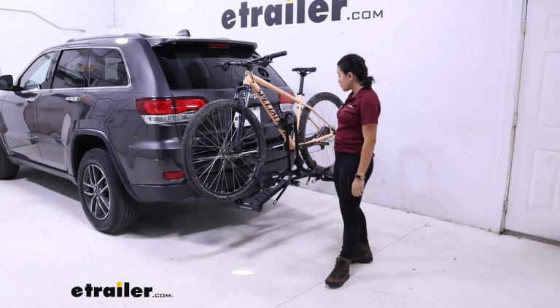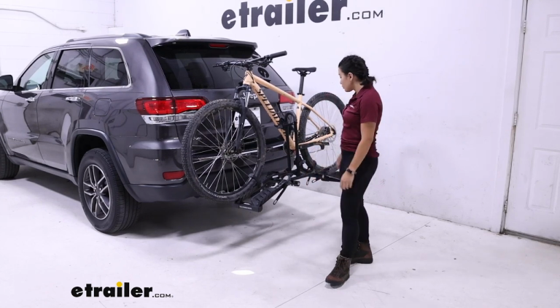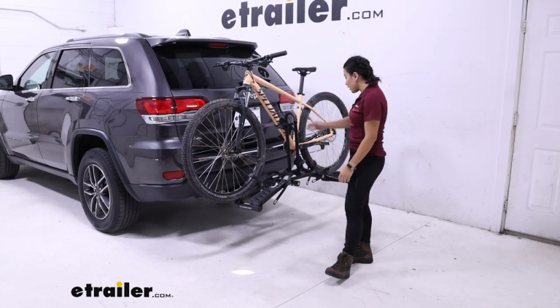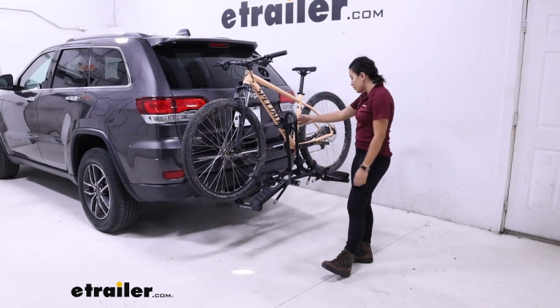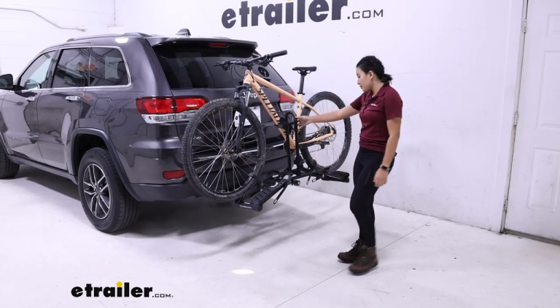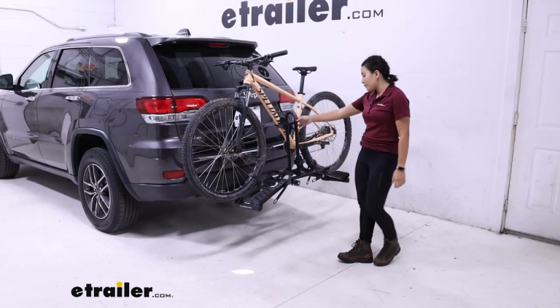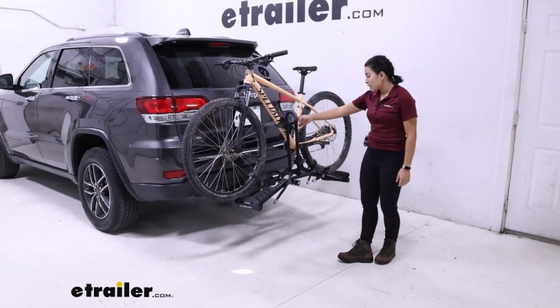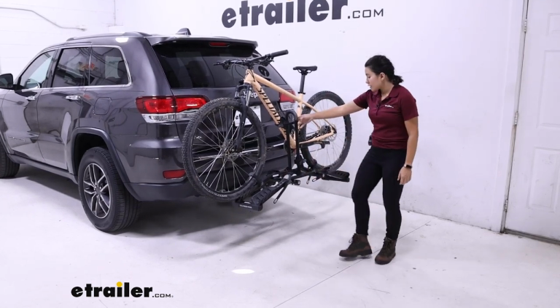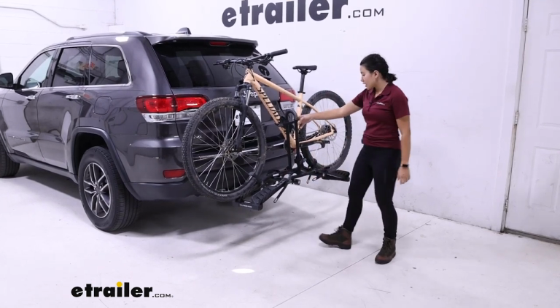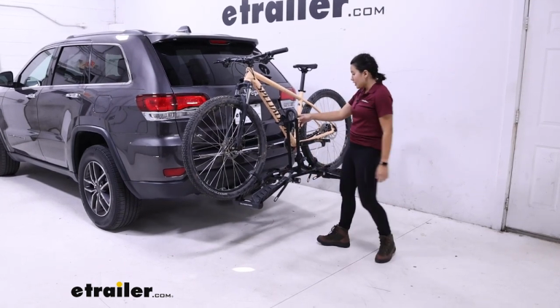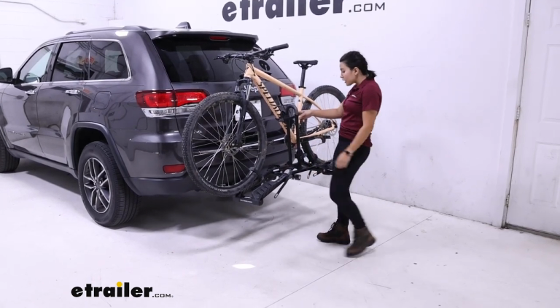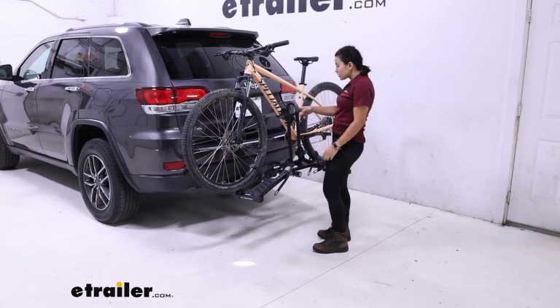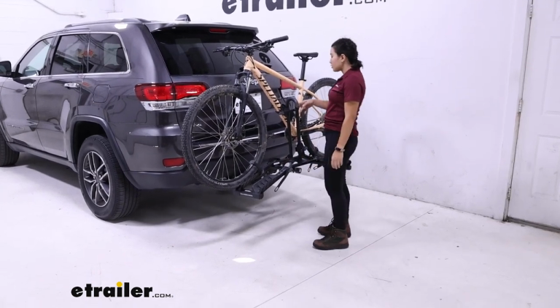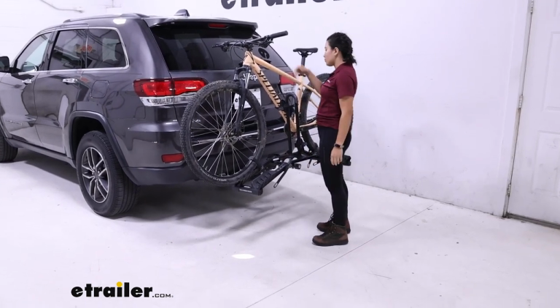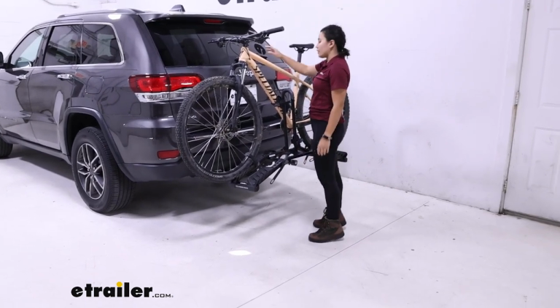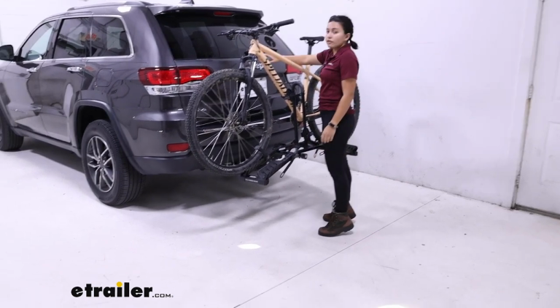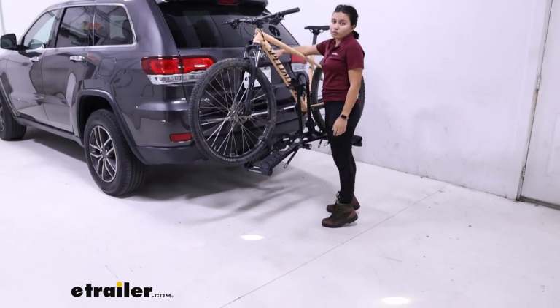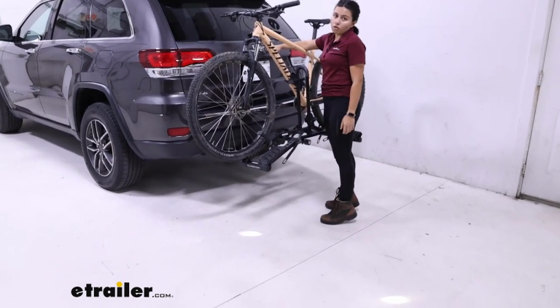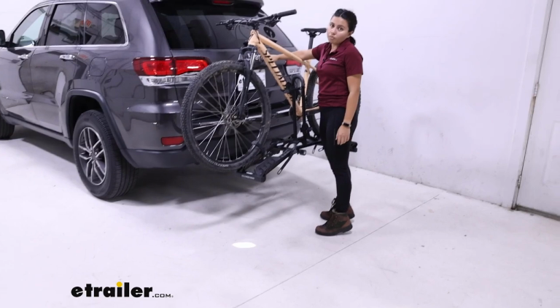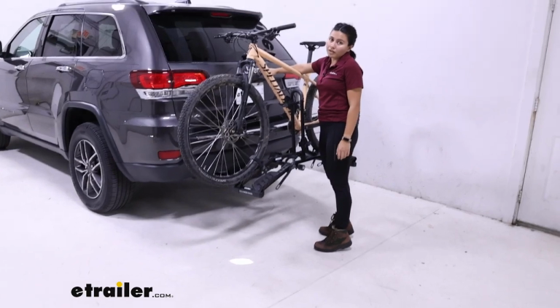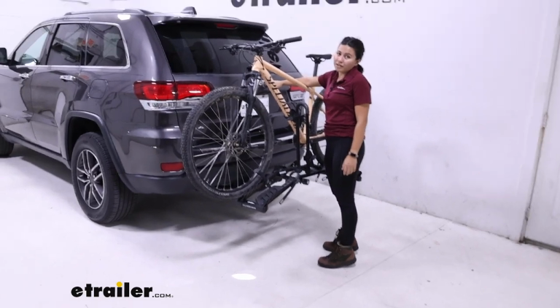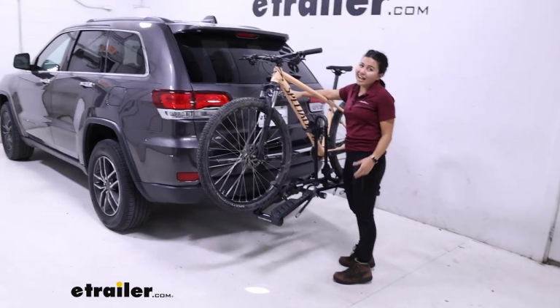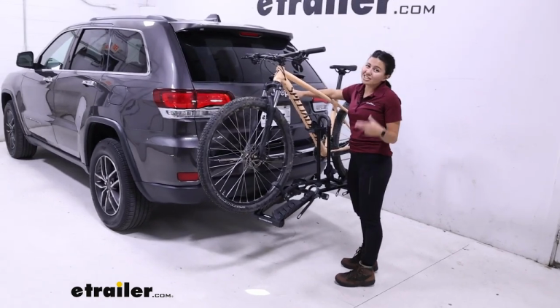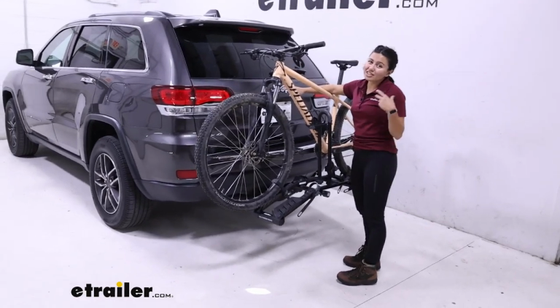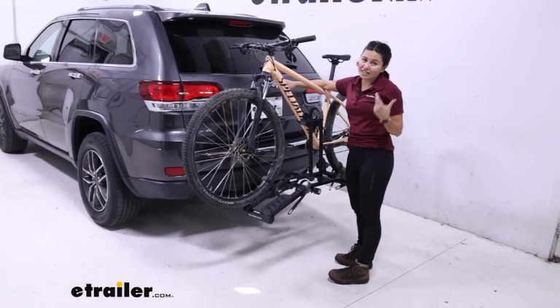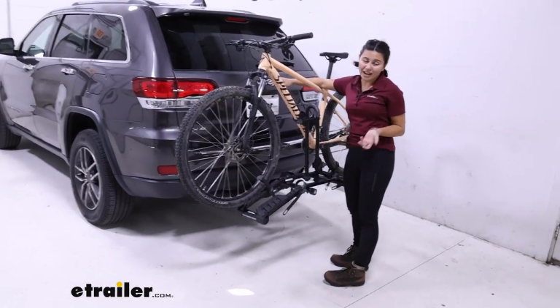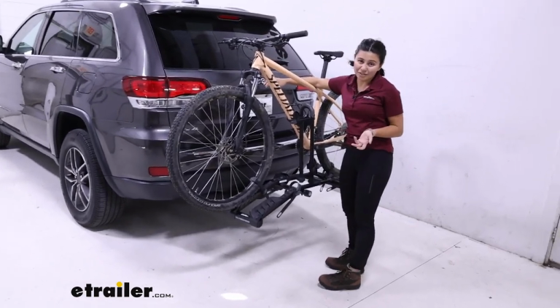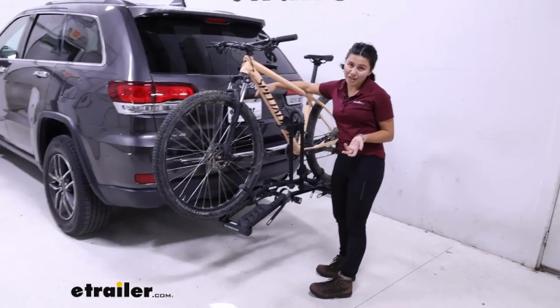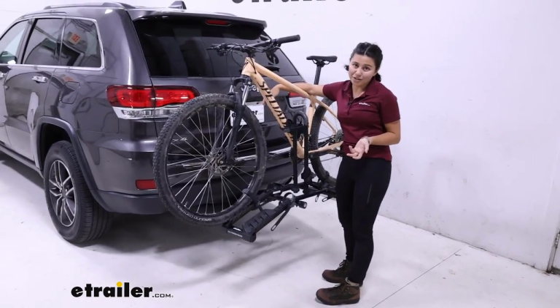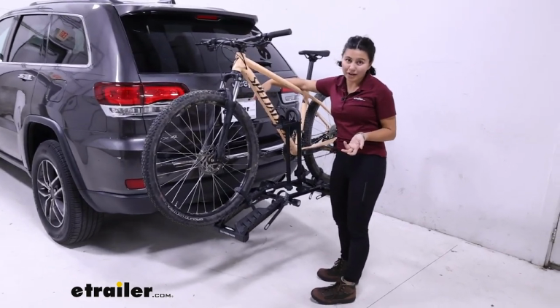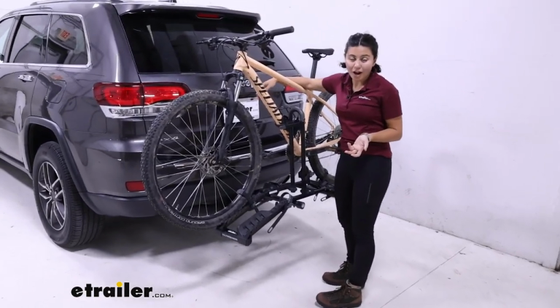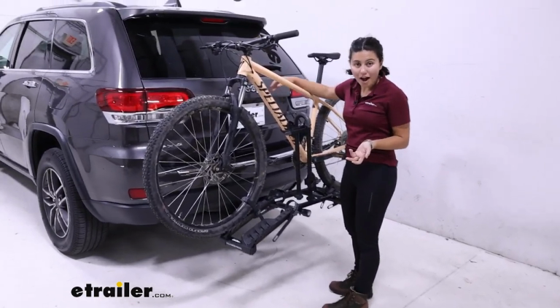Right off the bat, this cannot tilt away. If you want to open up your hatch, you're going to have to take your bike off.